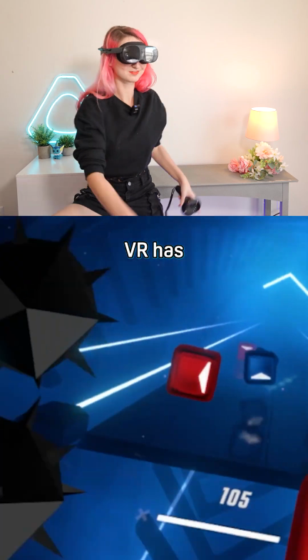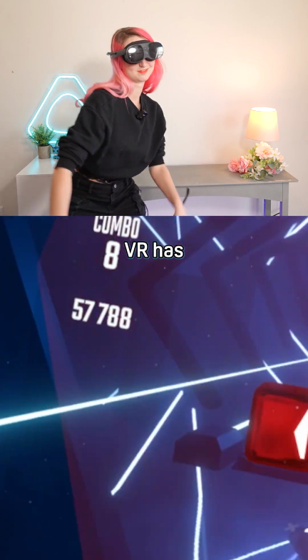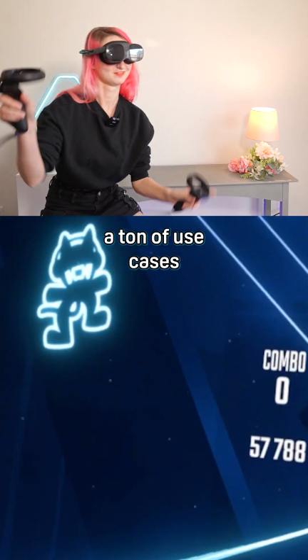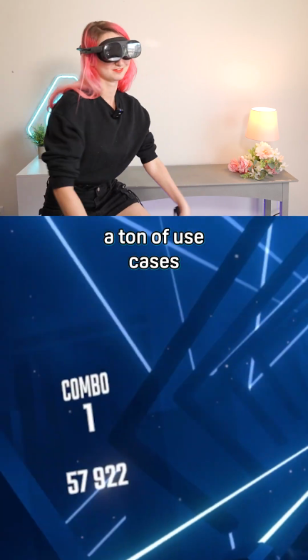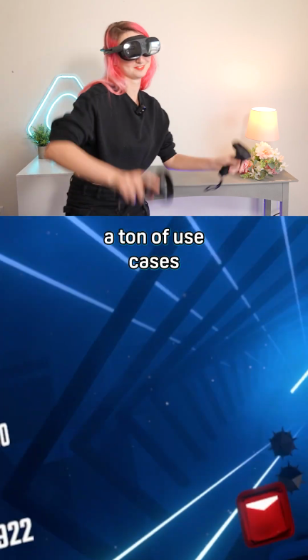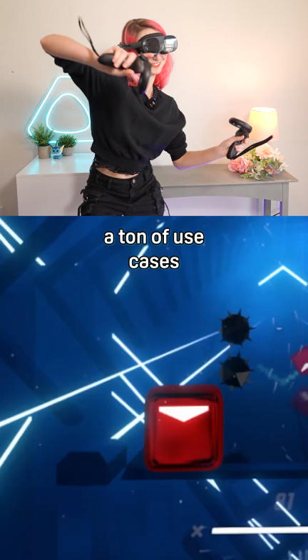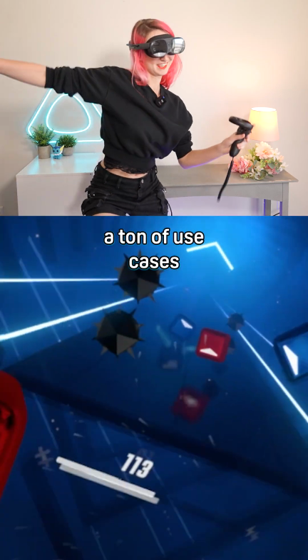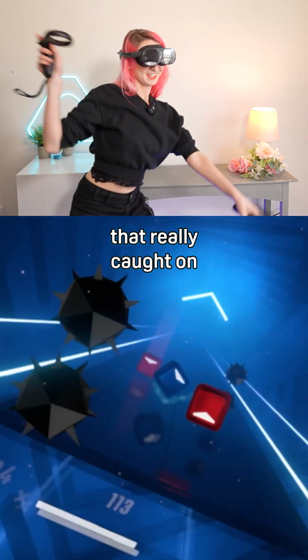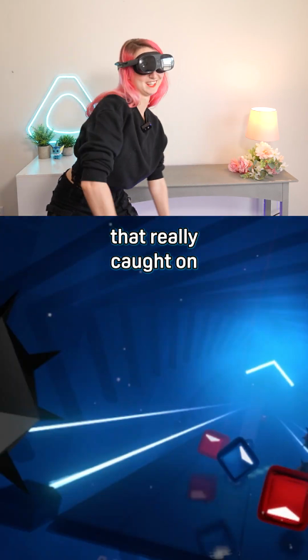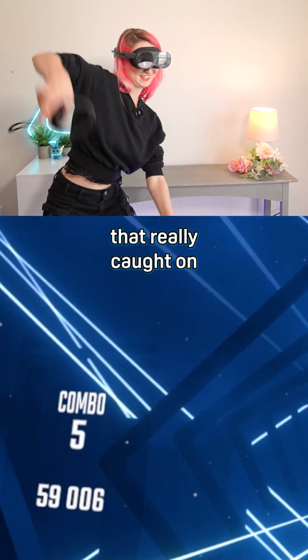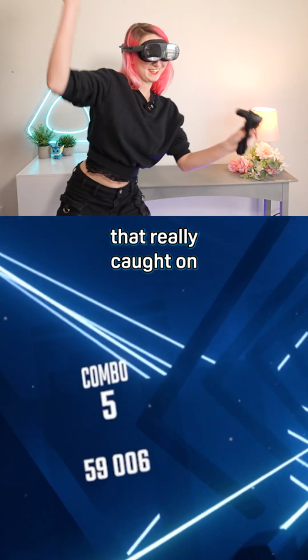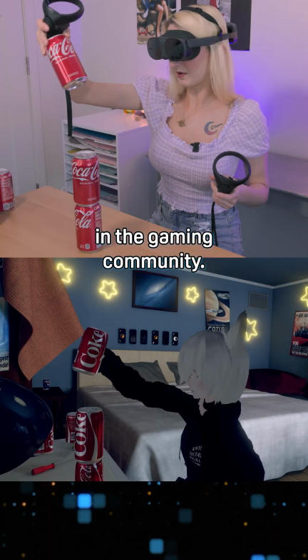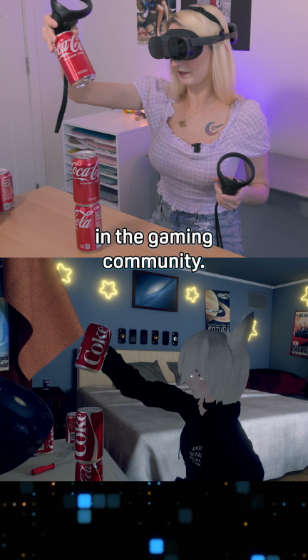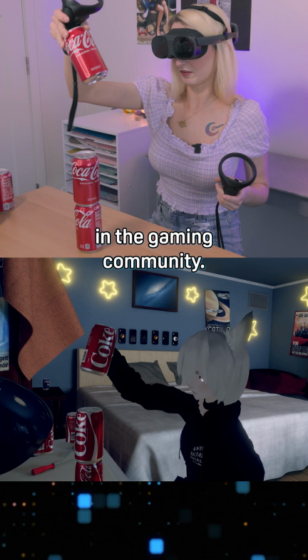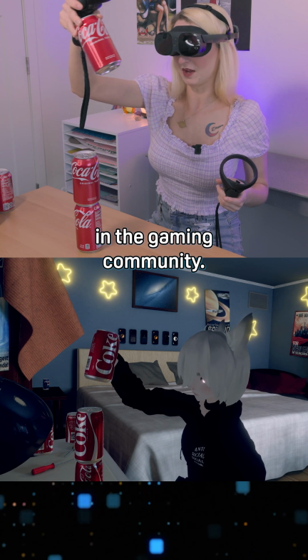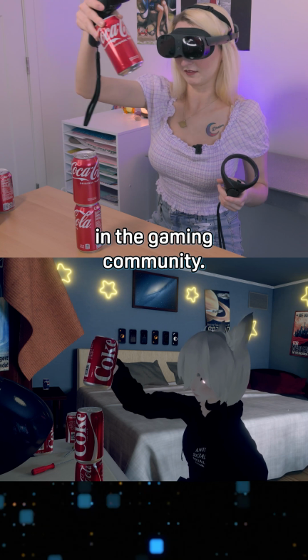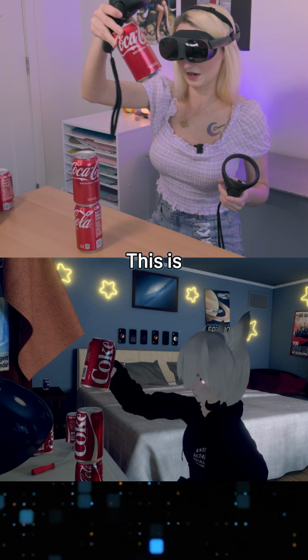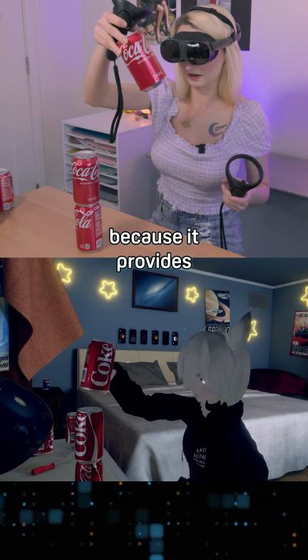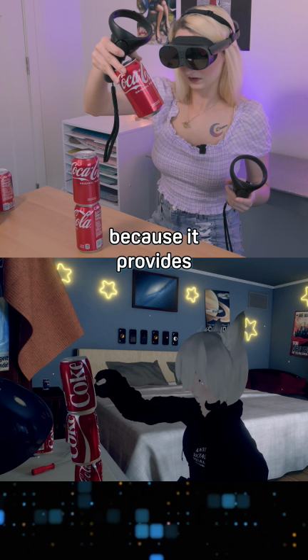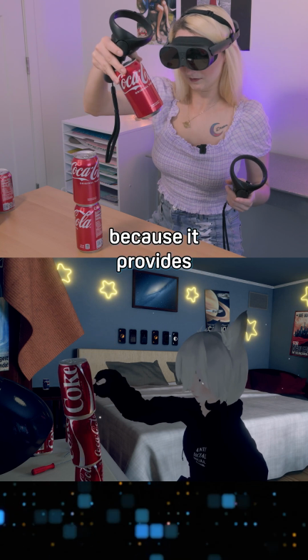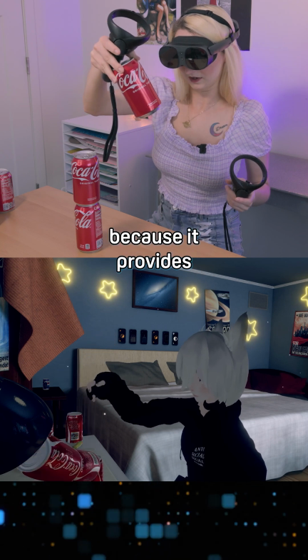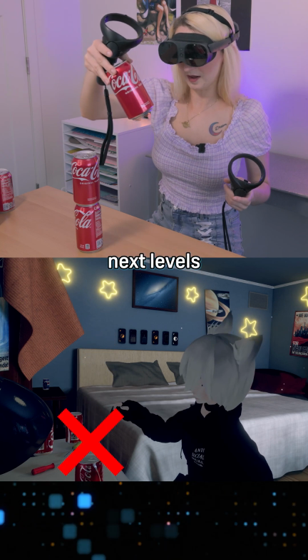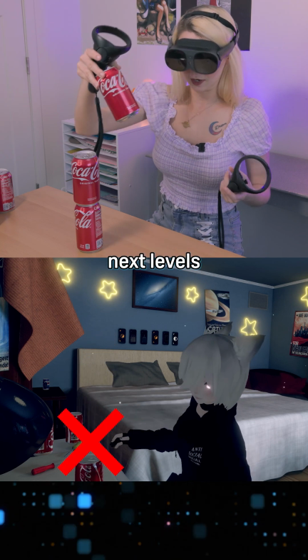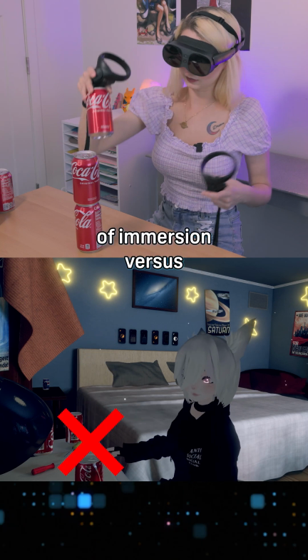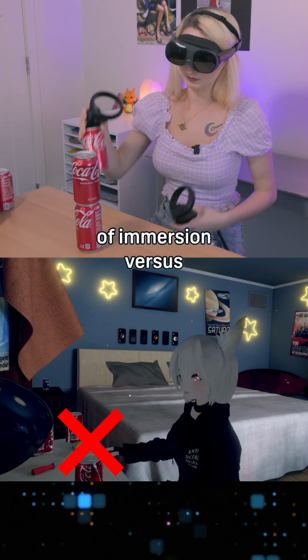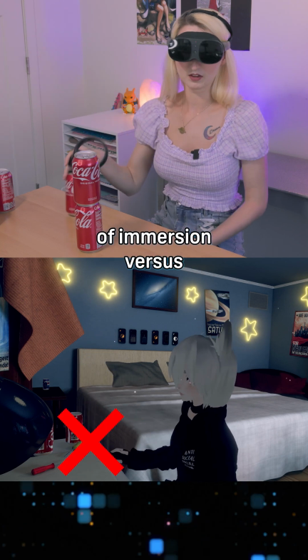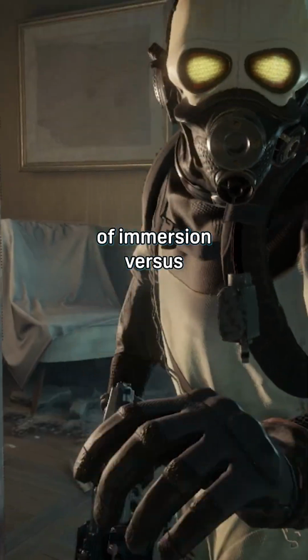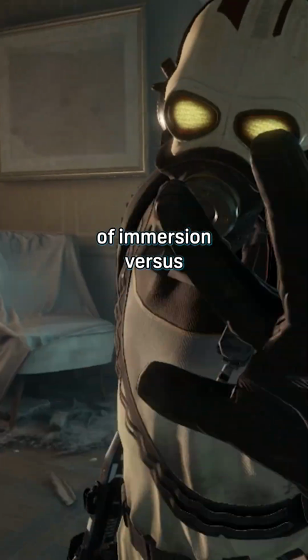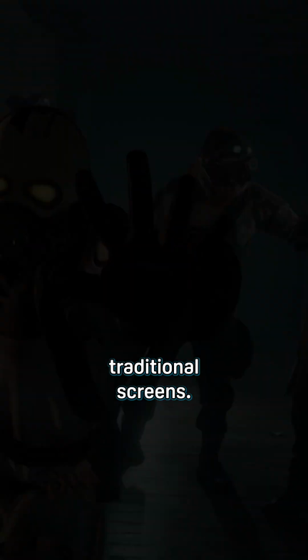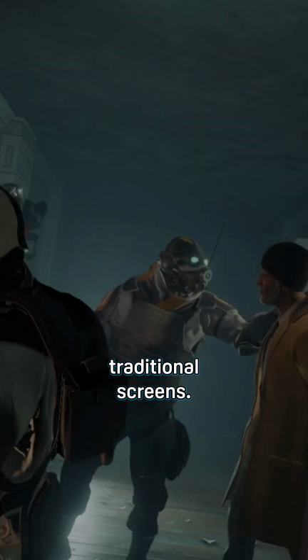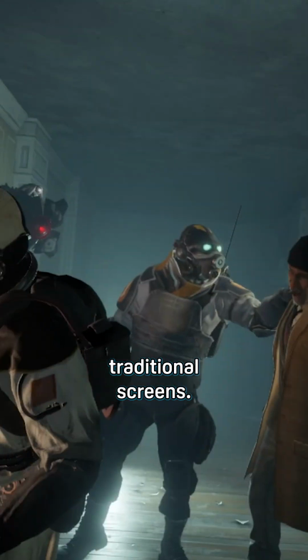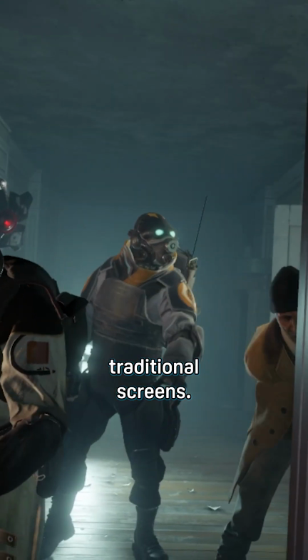VR has a ton of use cases that really caught on in the gaming community, because it provides next levels of immersion versus traditional screens.